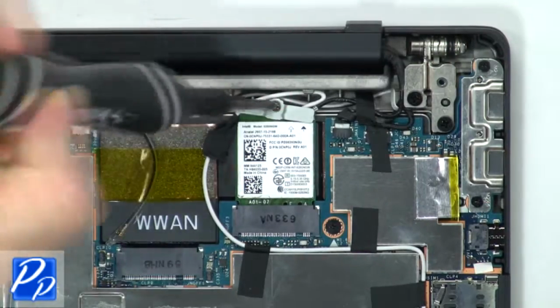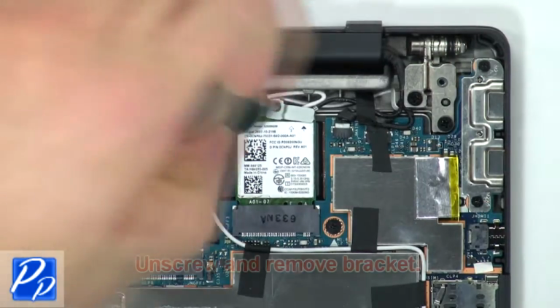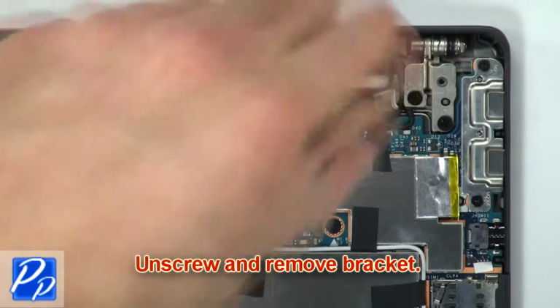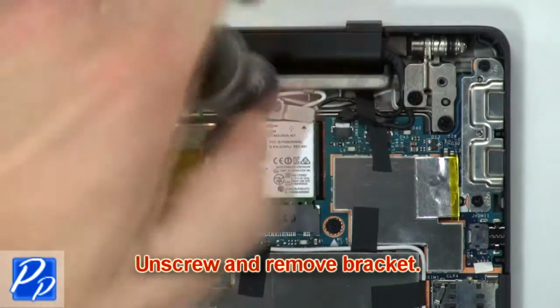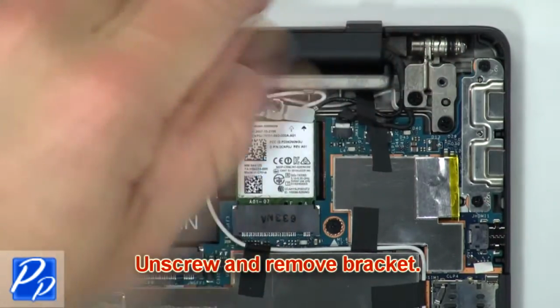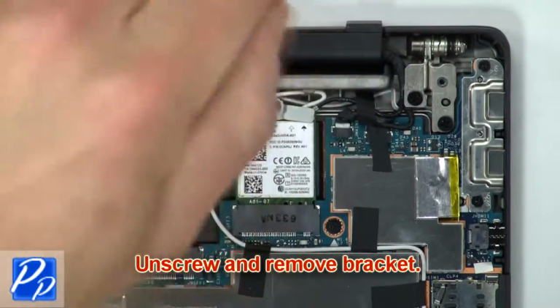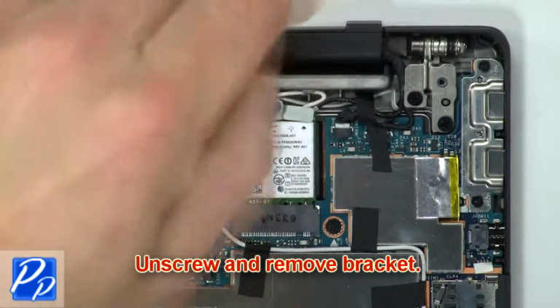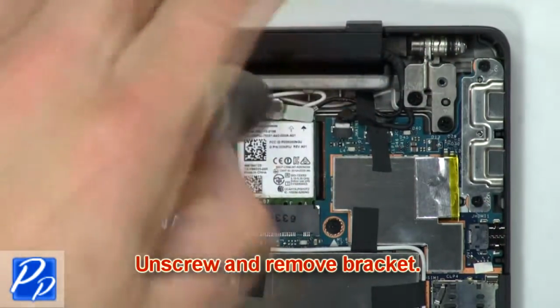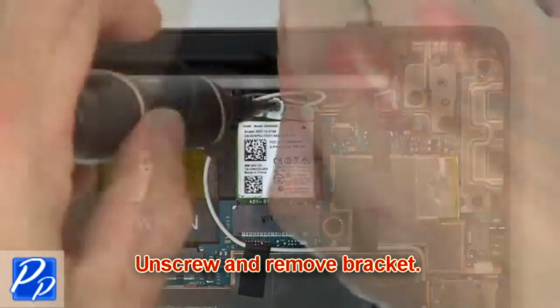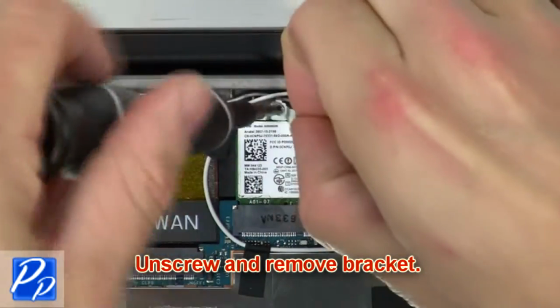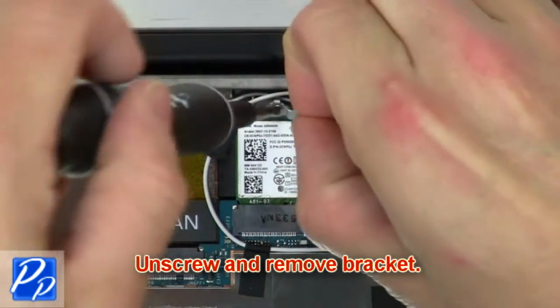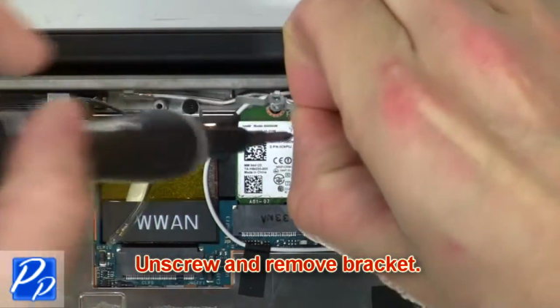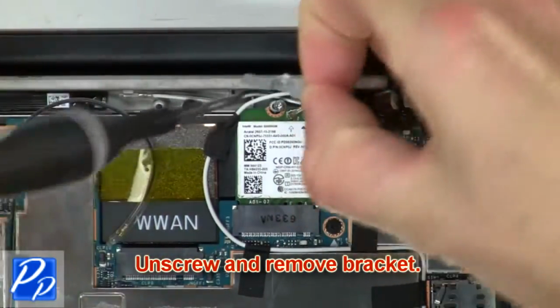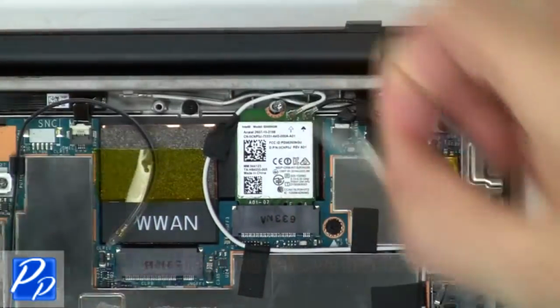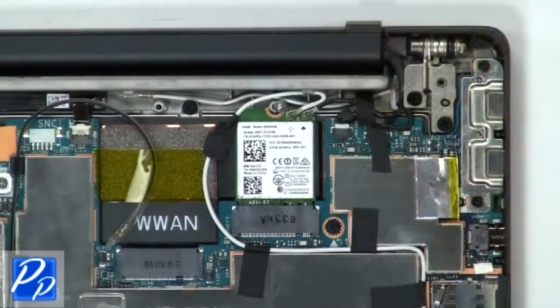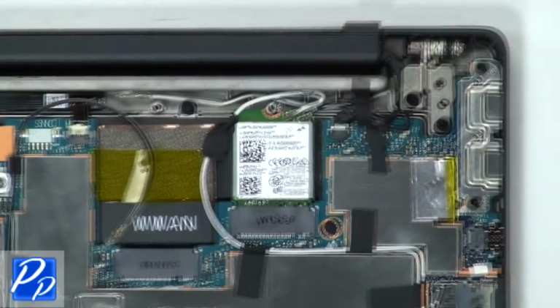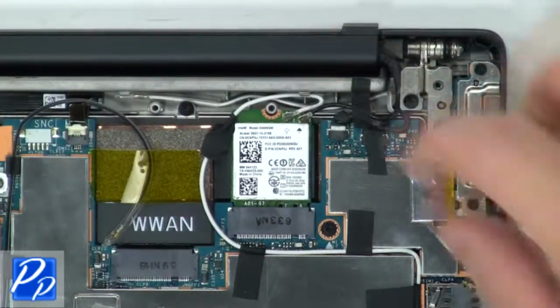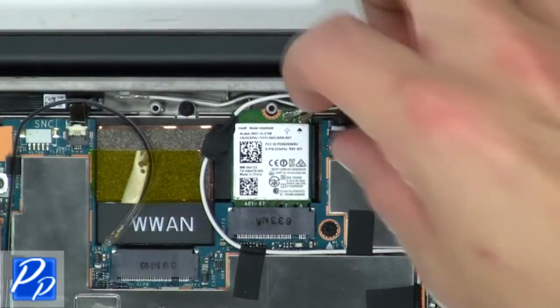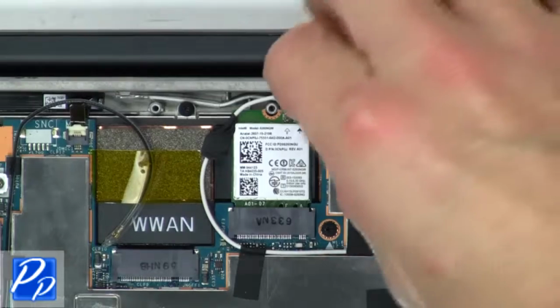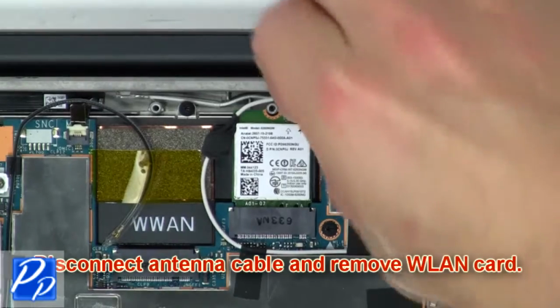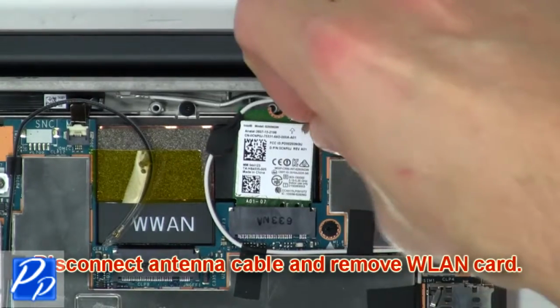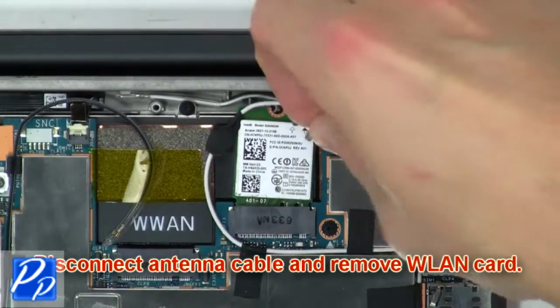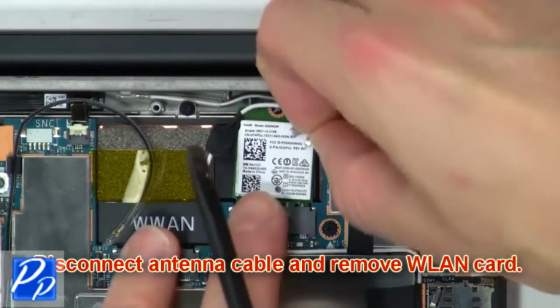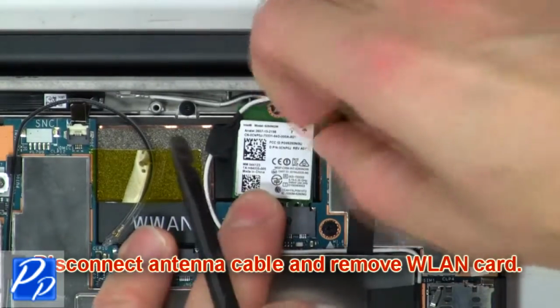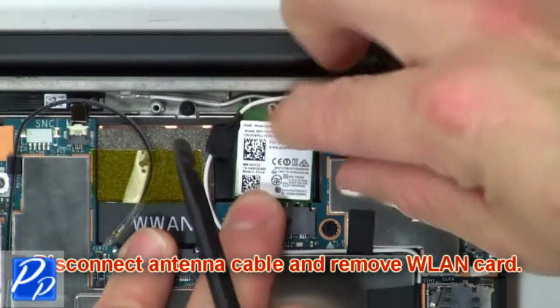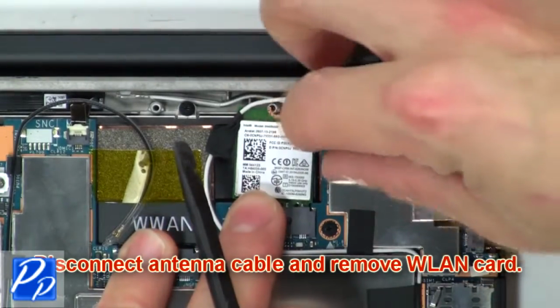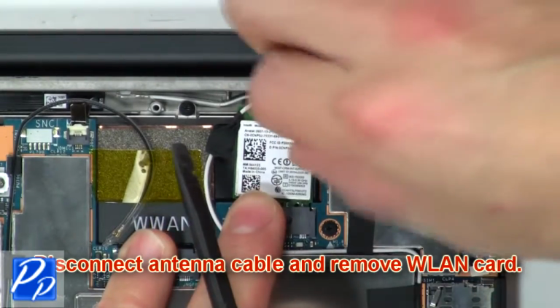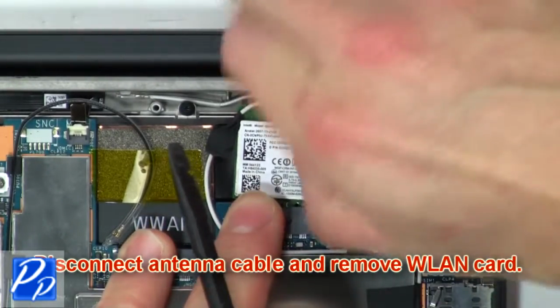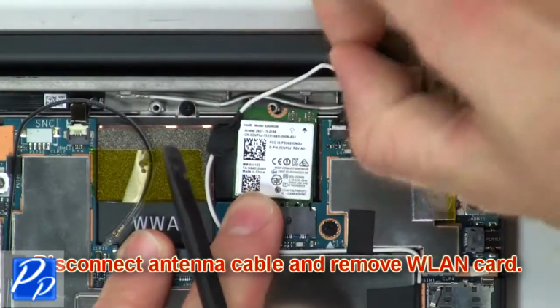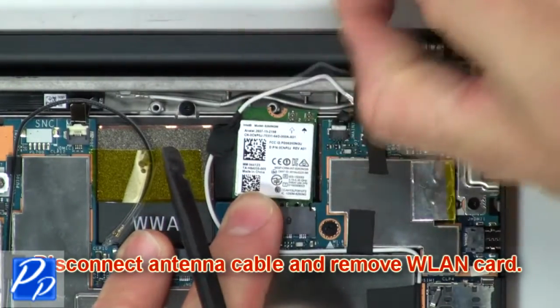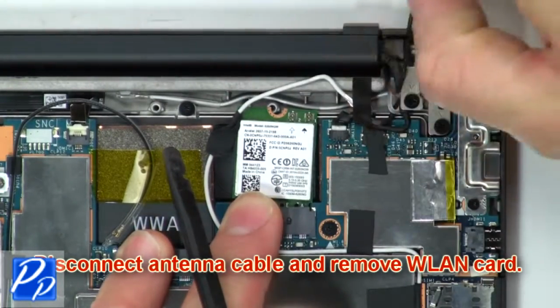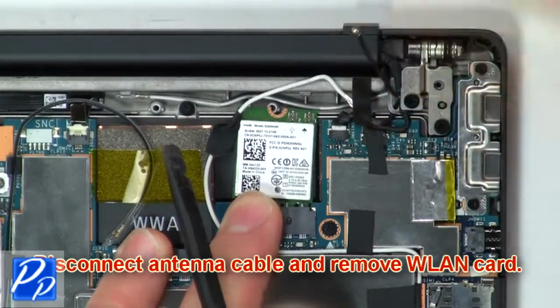Now unscrew and remove the bracket. Then disconnect the antenna cable and remove the wireless card.